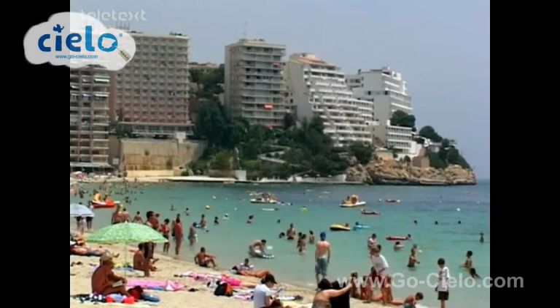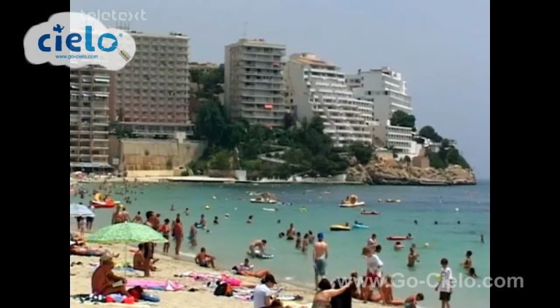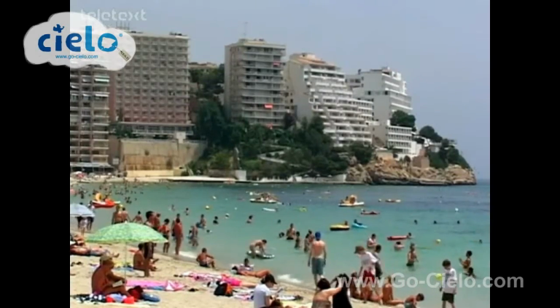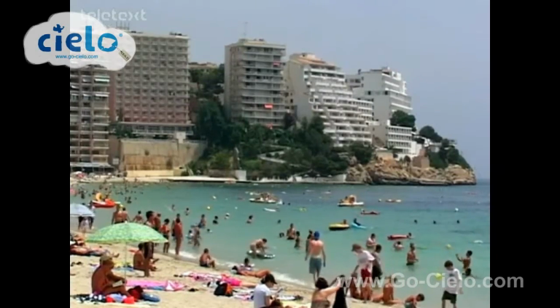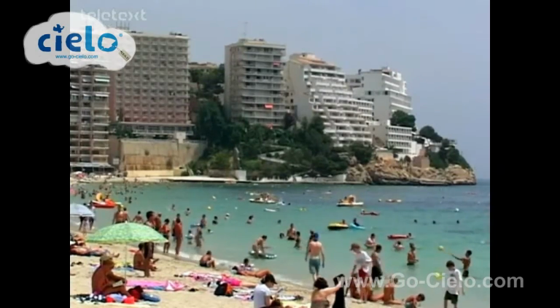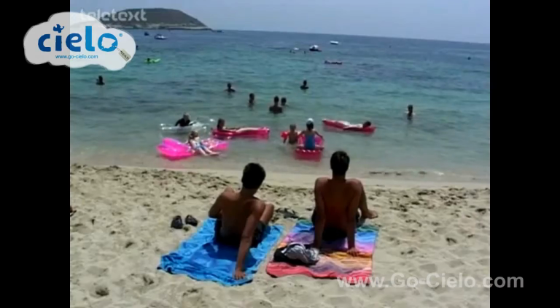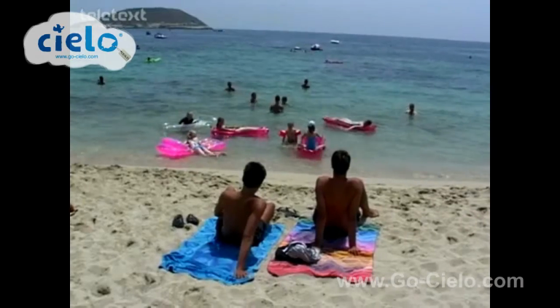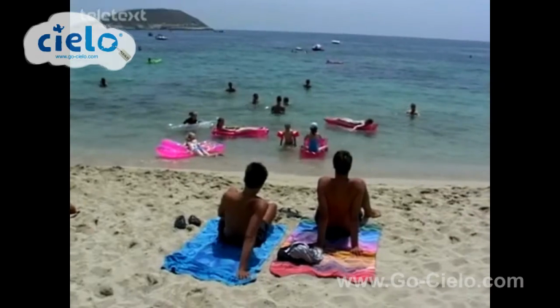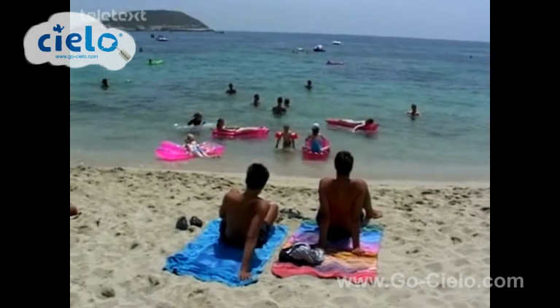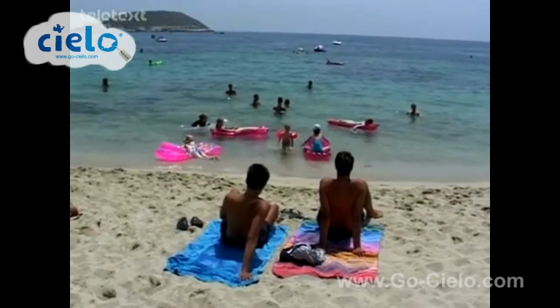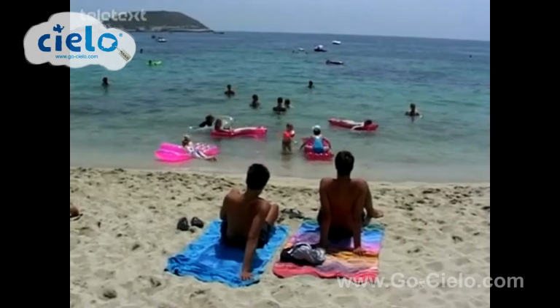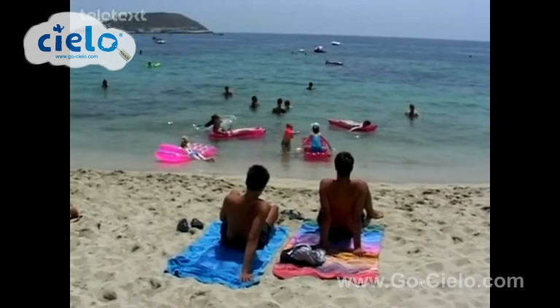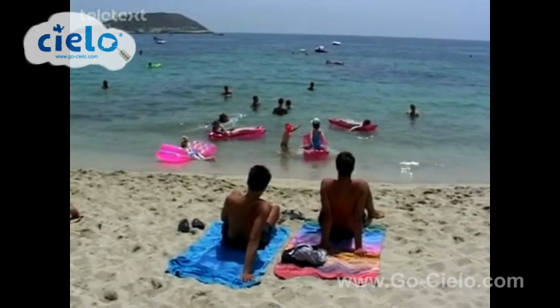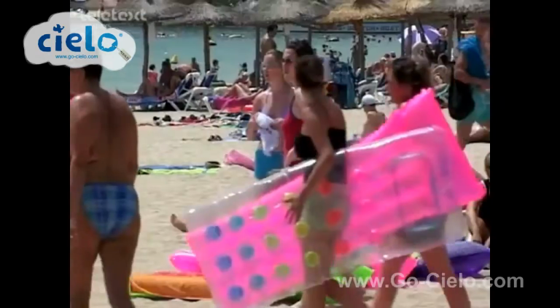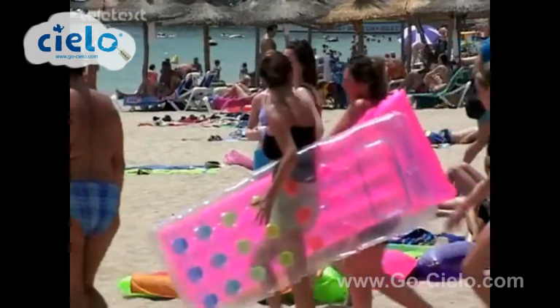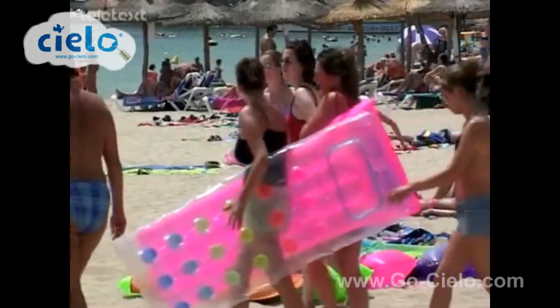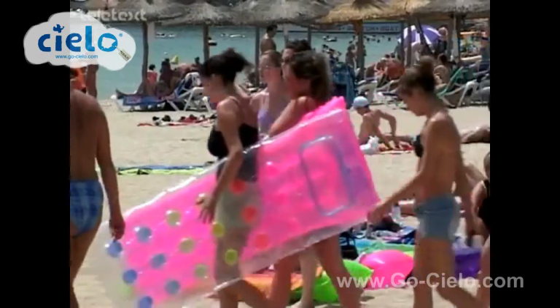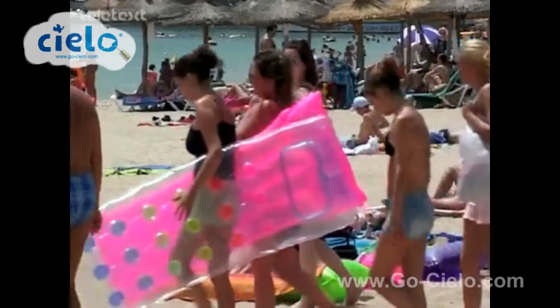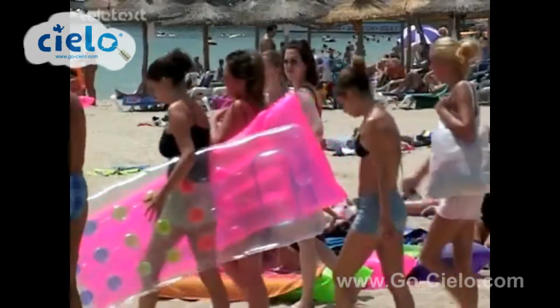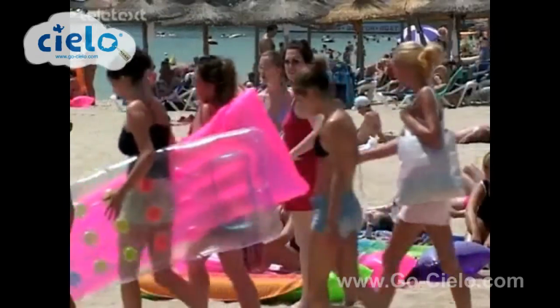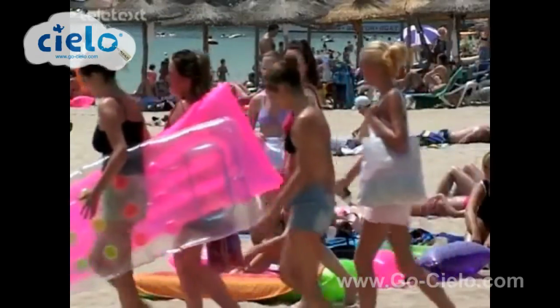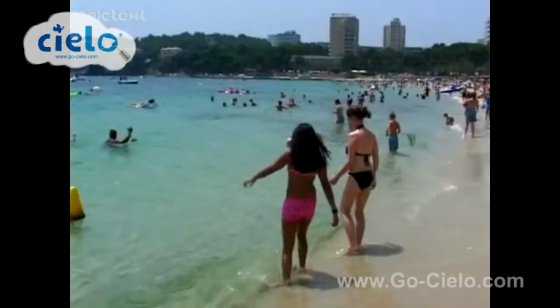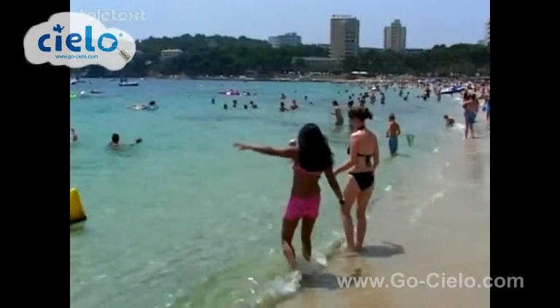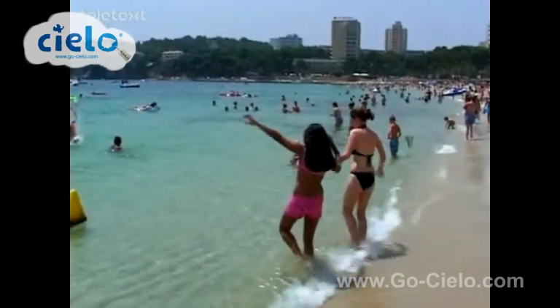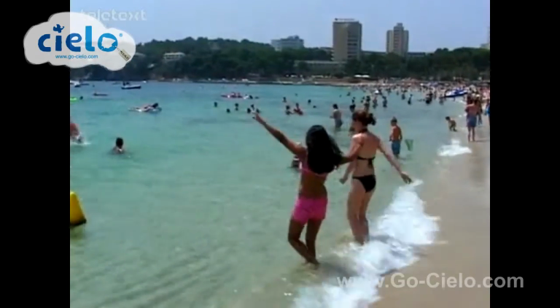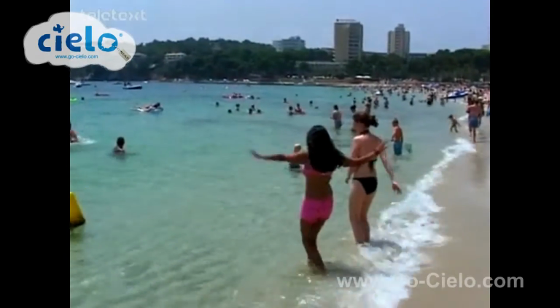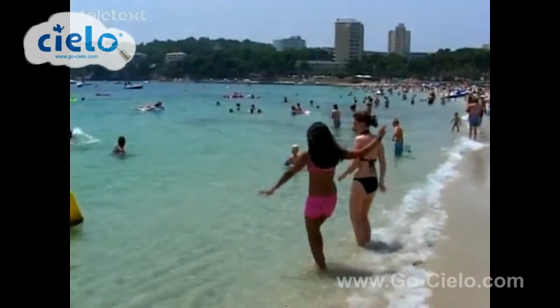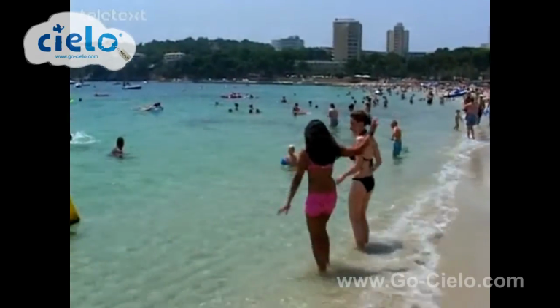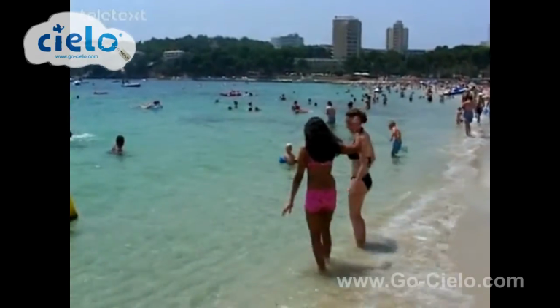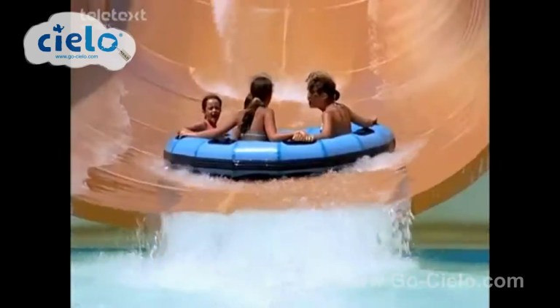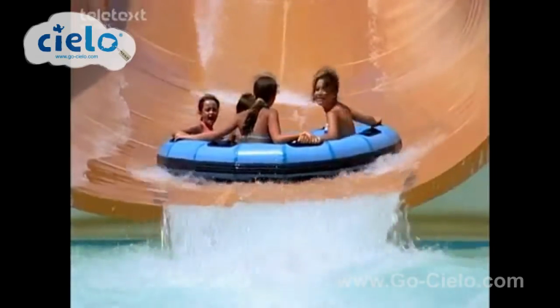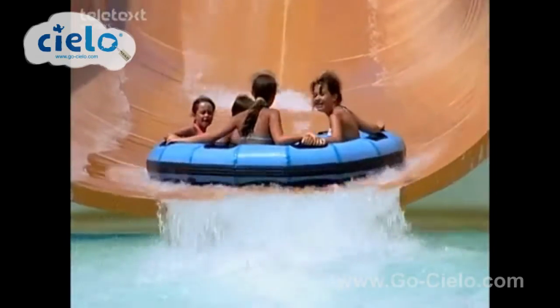When you think of Mallorca, sun, sea and sand are the first things that come to mind, but Mallorca has so much more to offer.